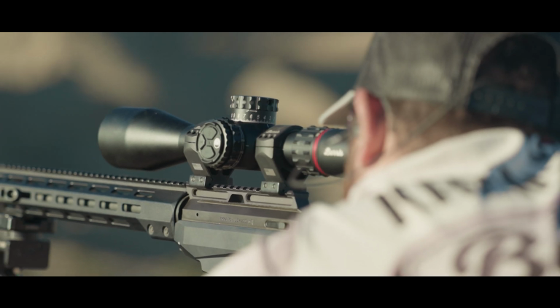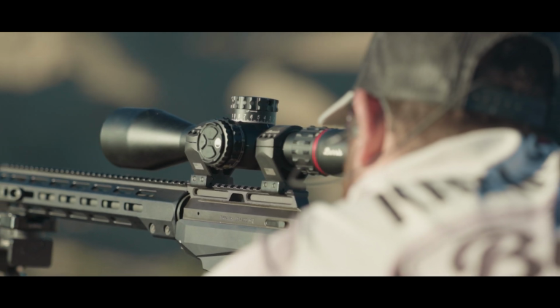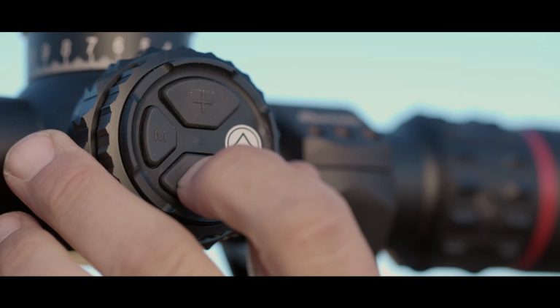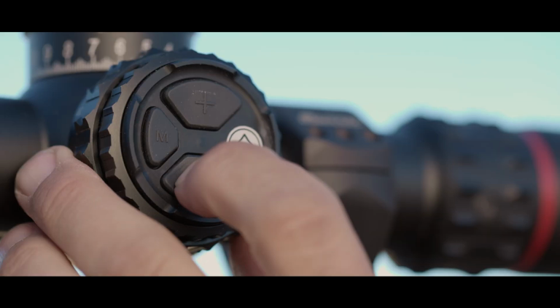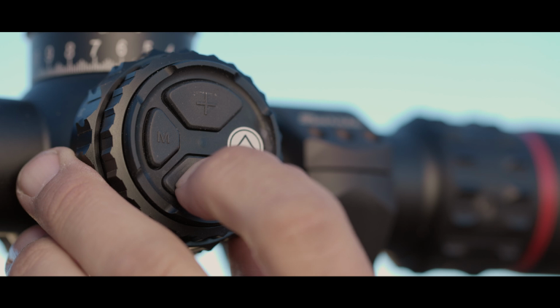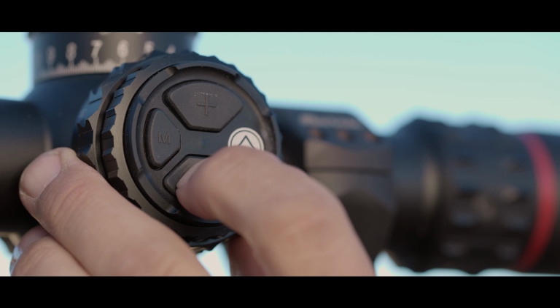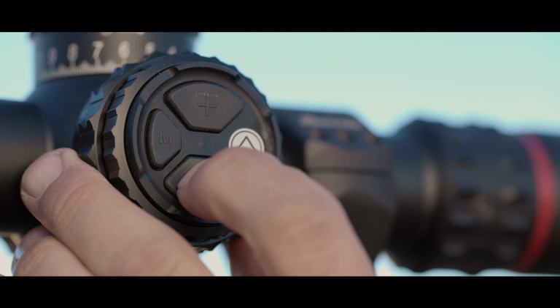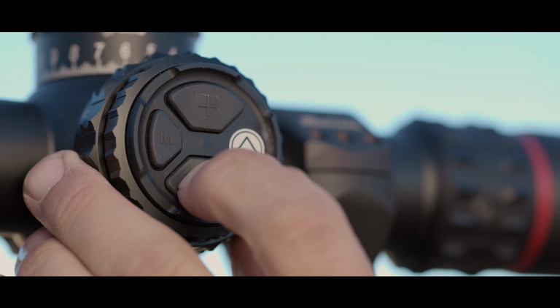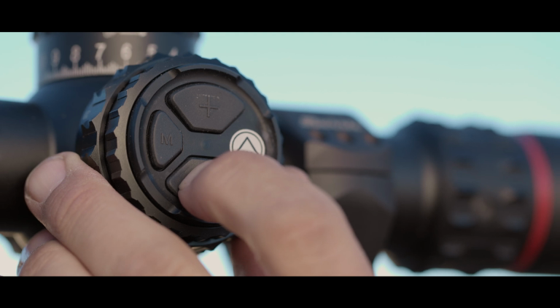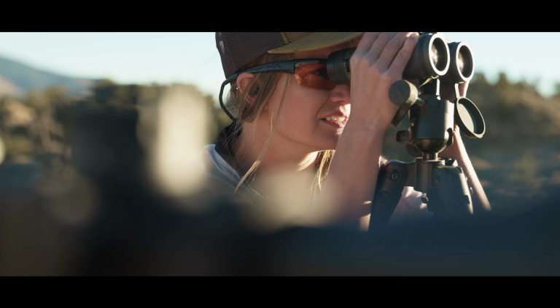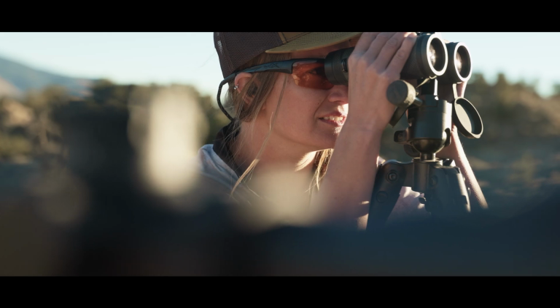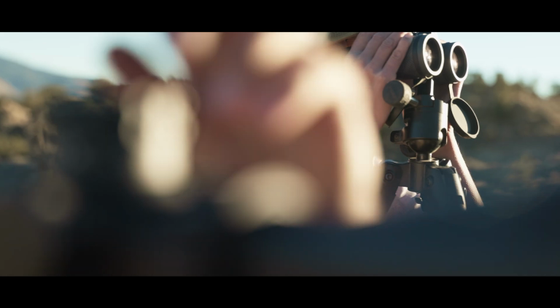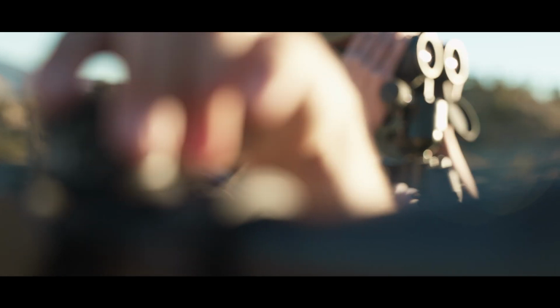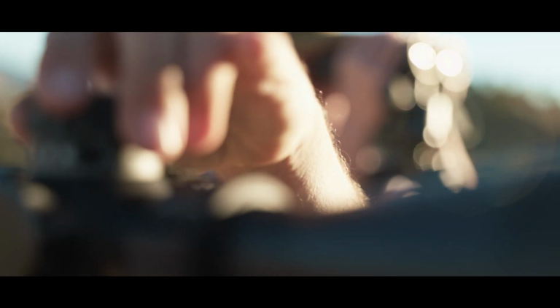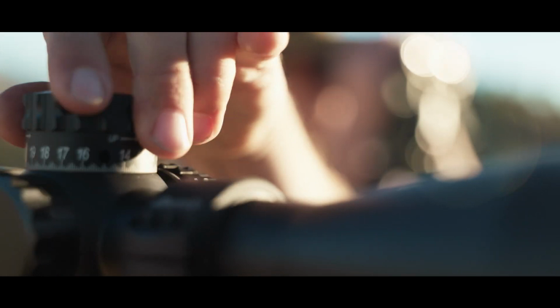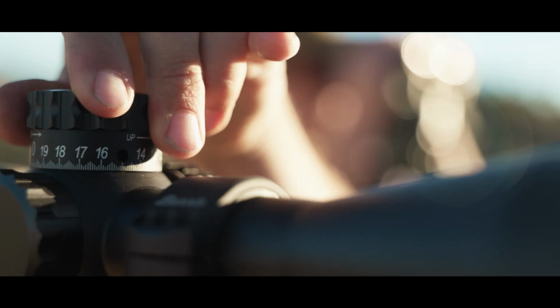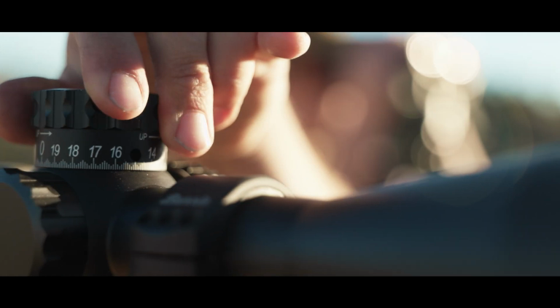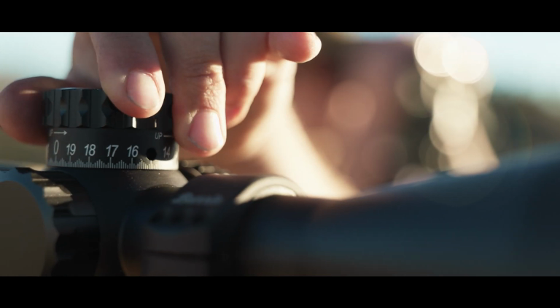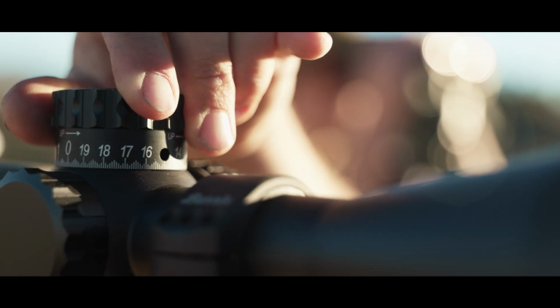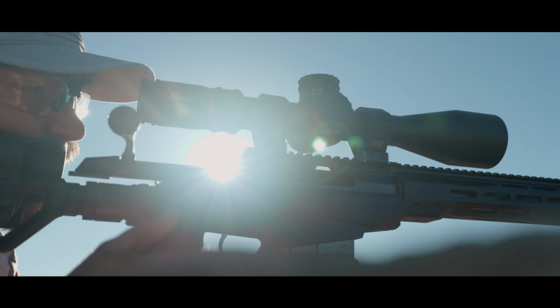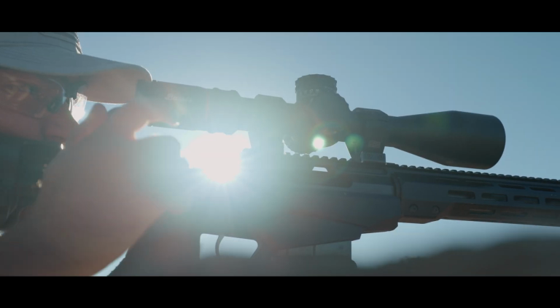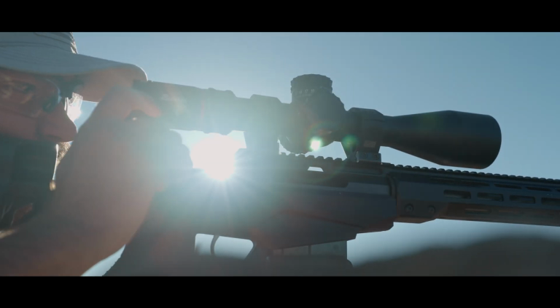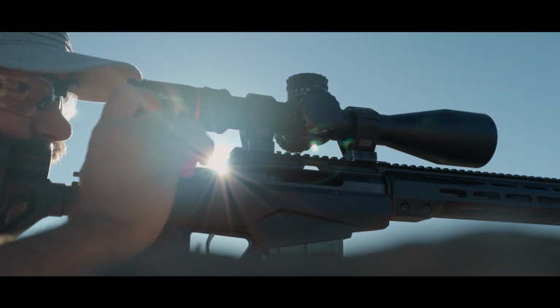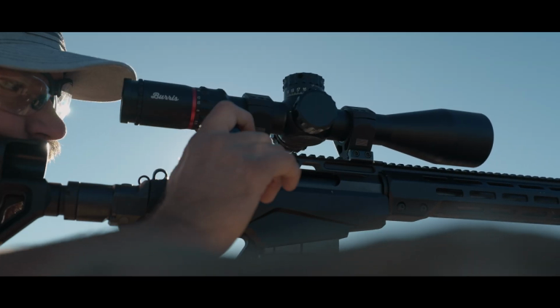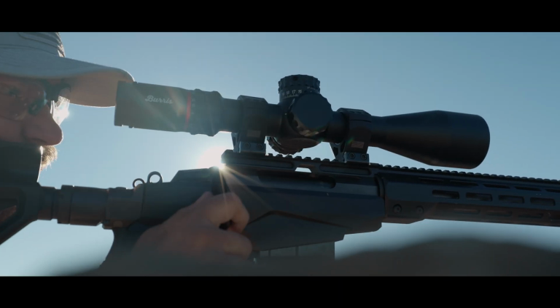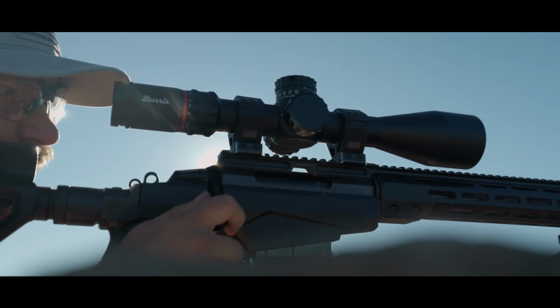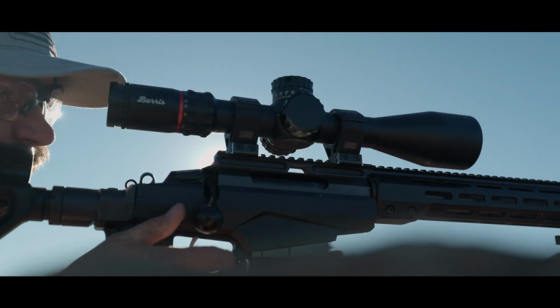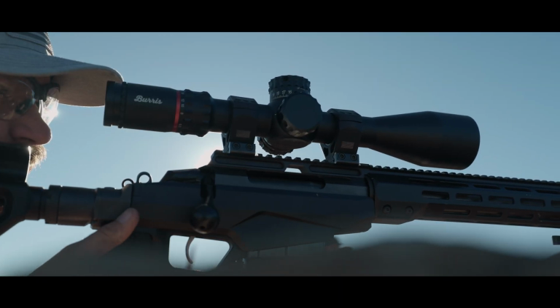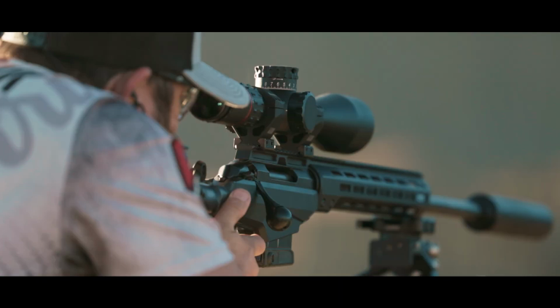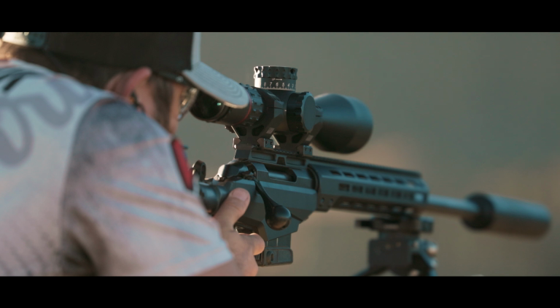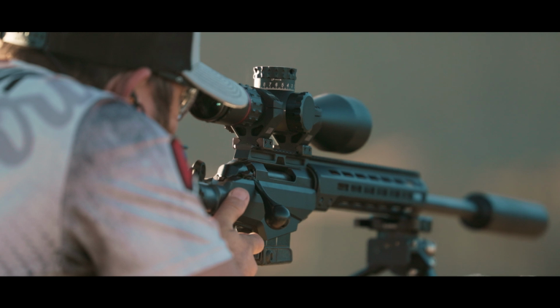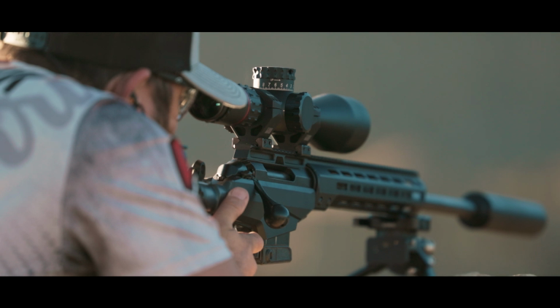Every aspect of every moment comes to the forefront, making this the most precise long-range optic ever made.